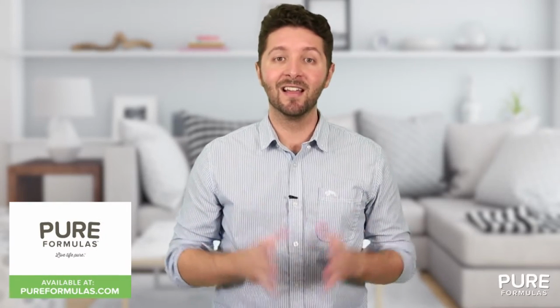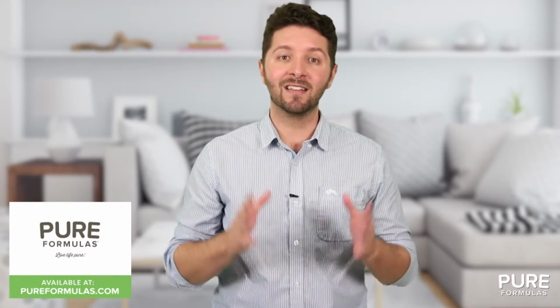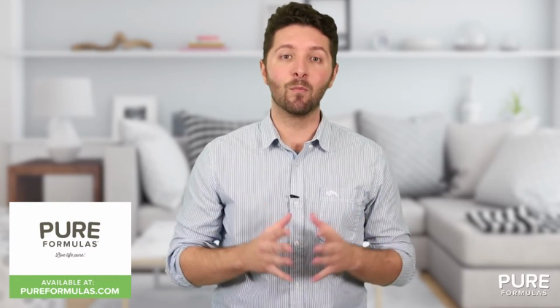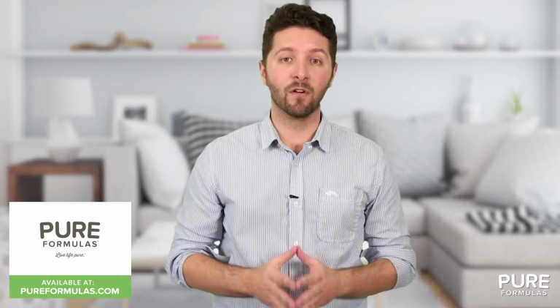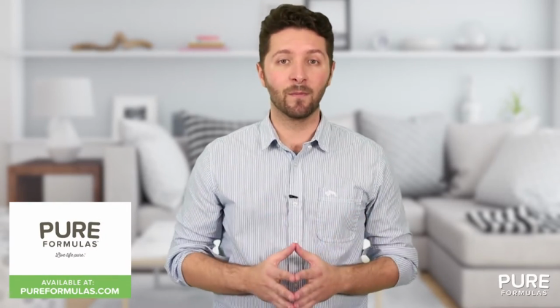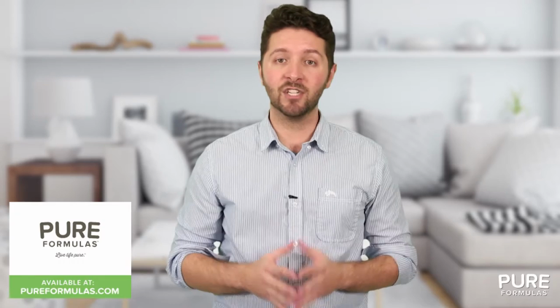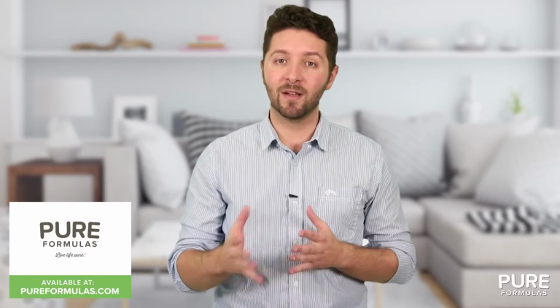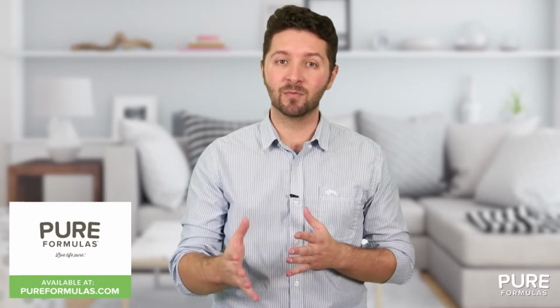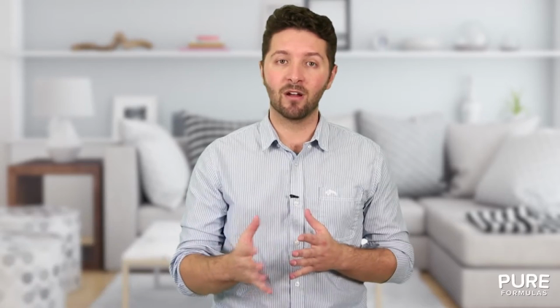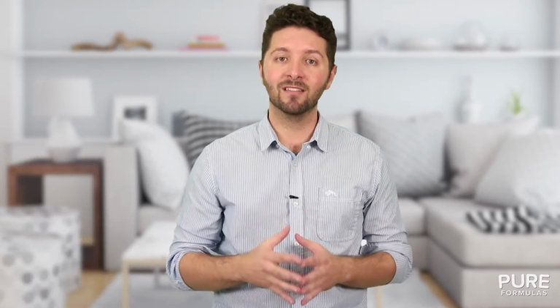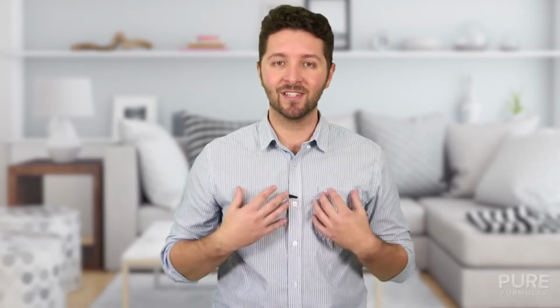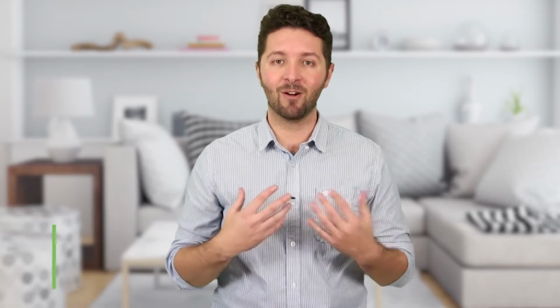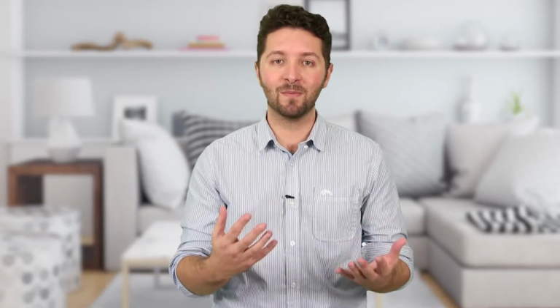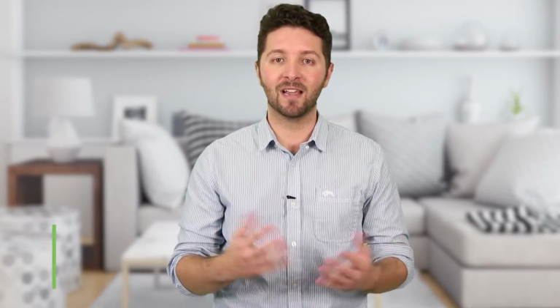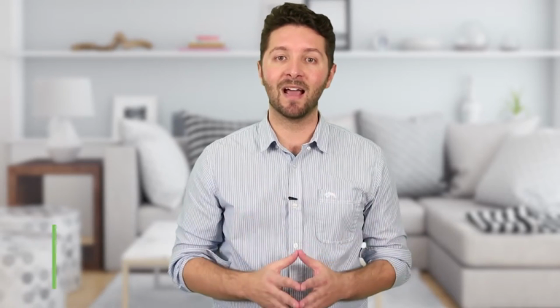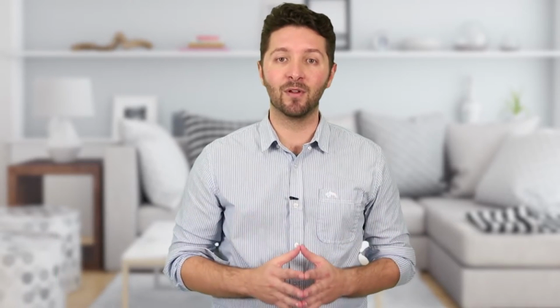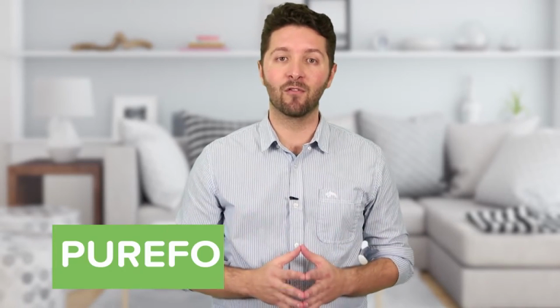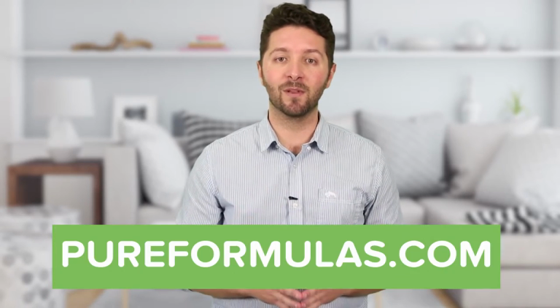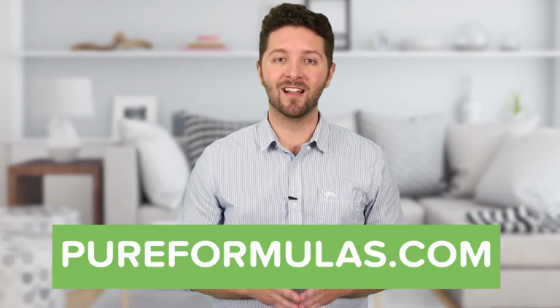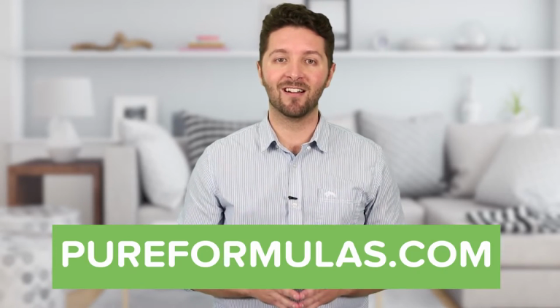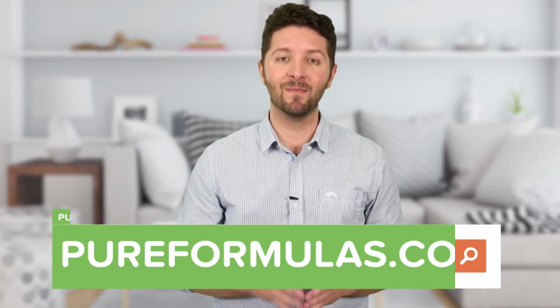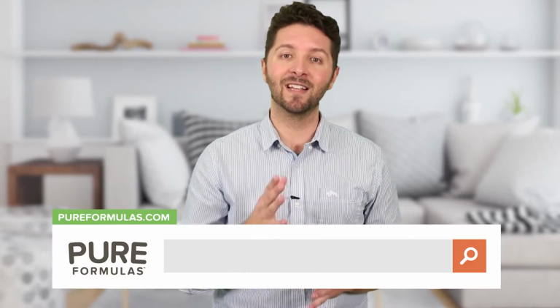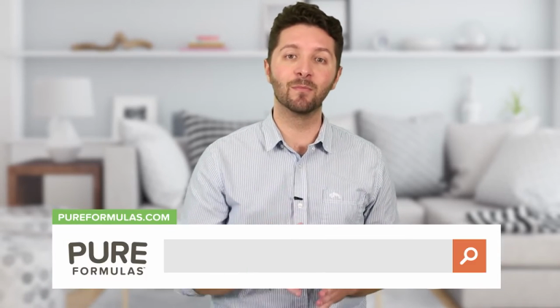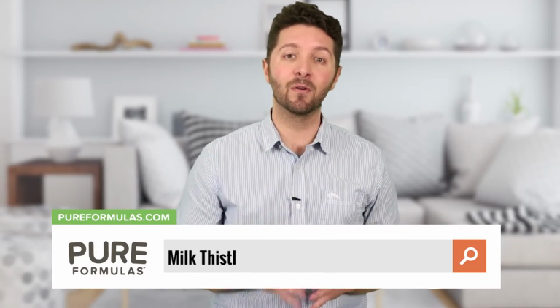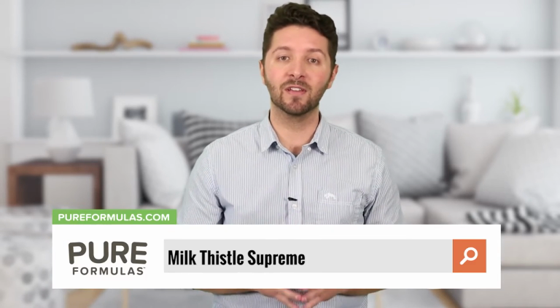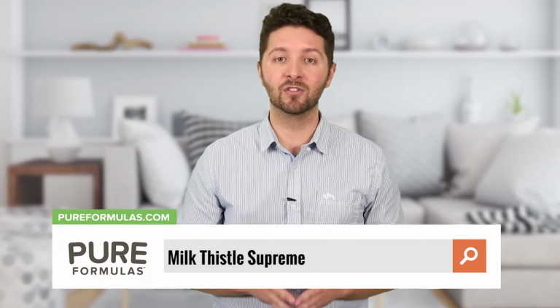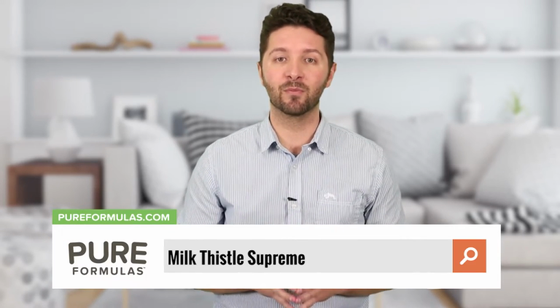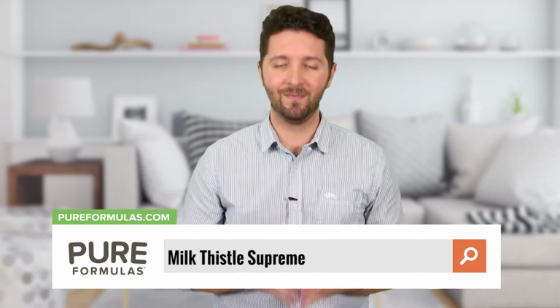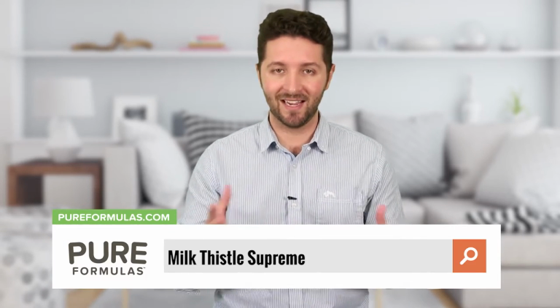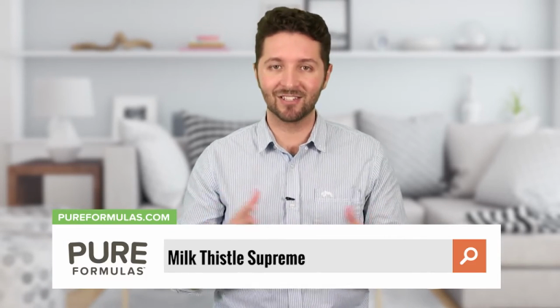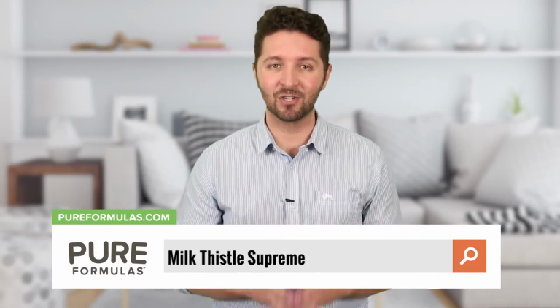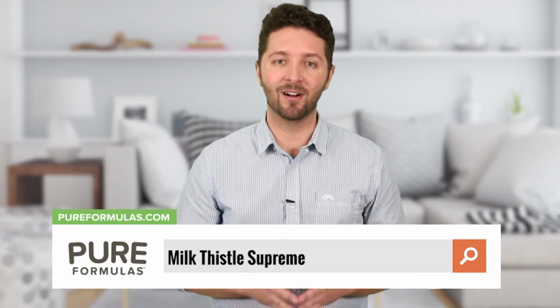To get more information about this product, visit our website at pureformulas.com and enter Milk Thistle Supreme in the search bar.